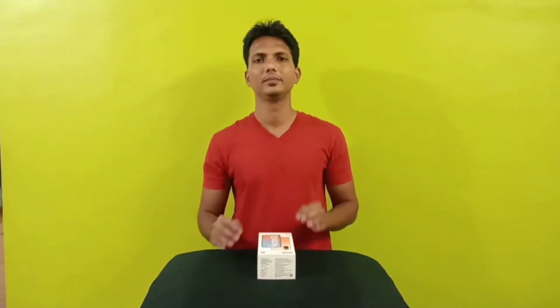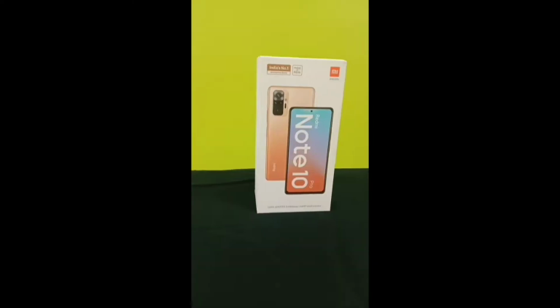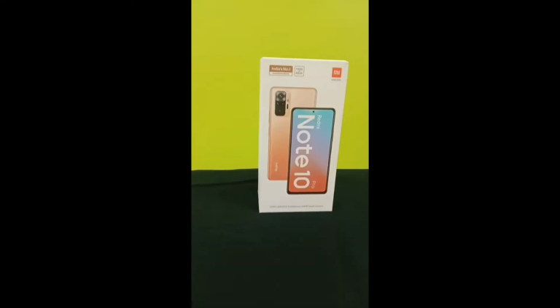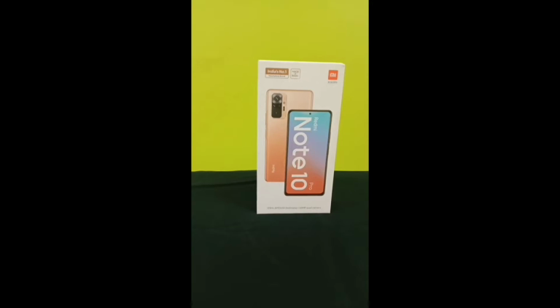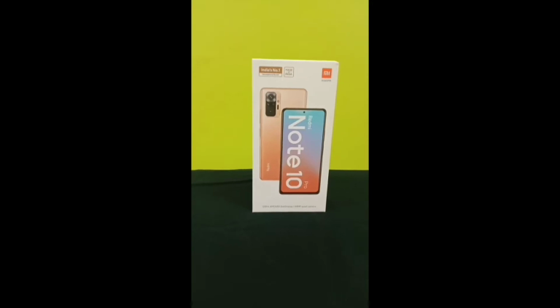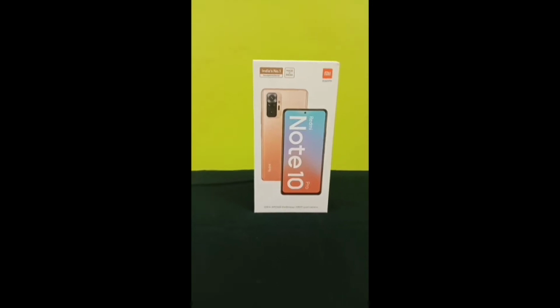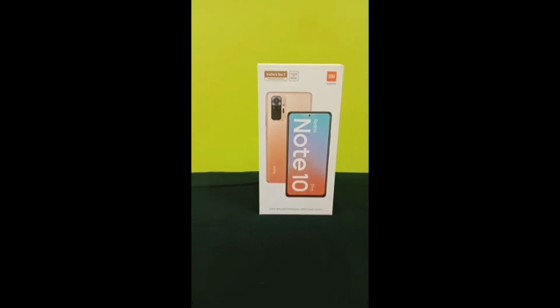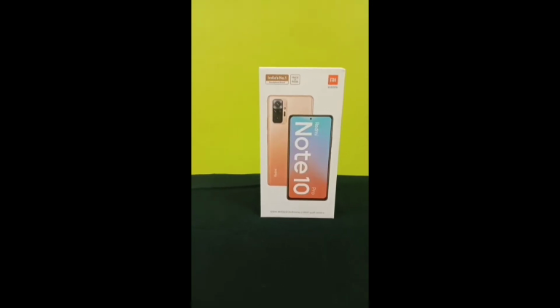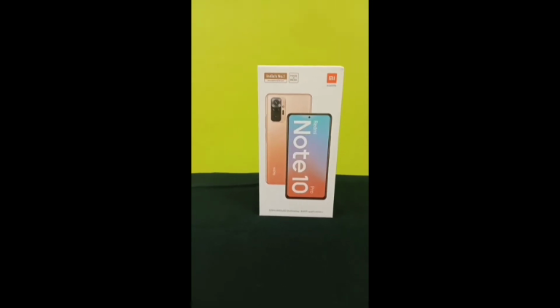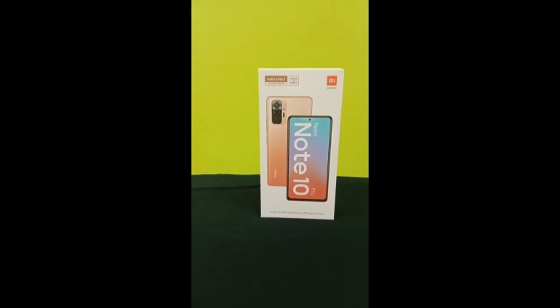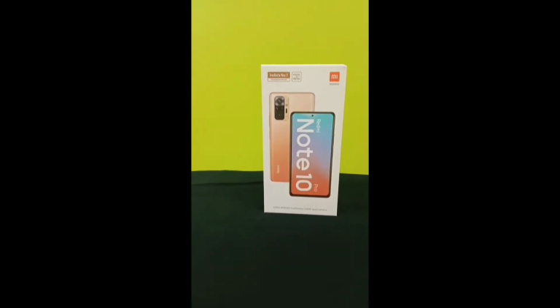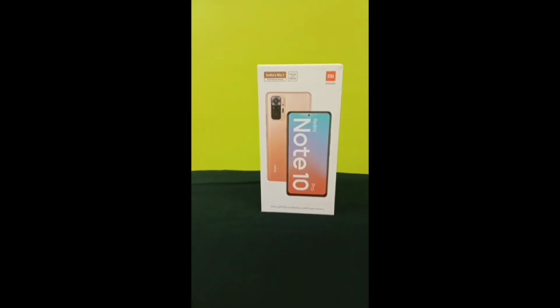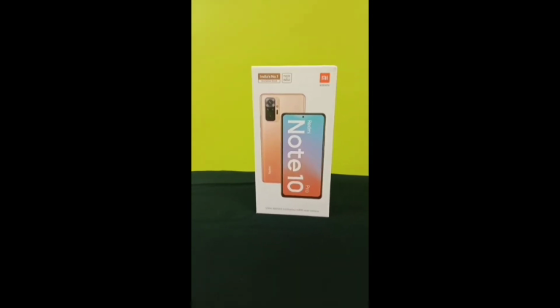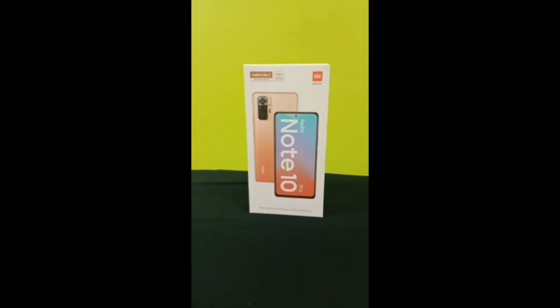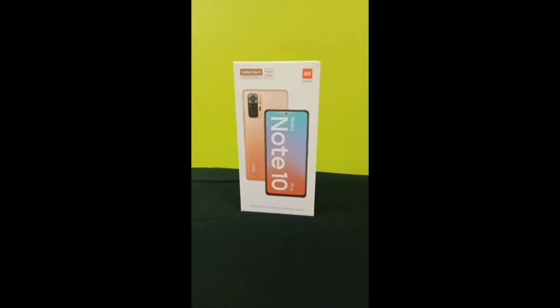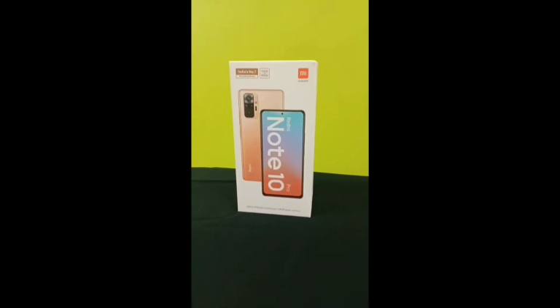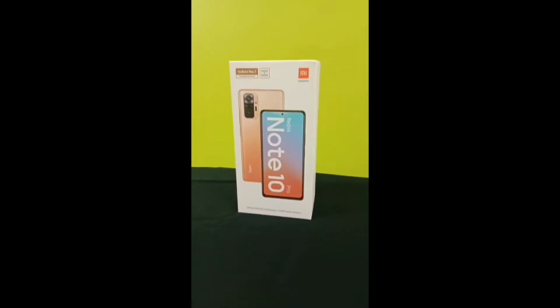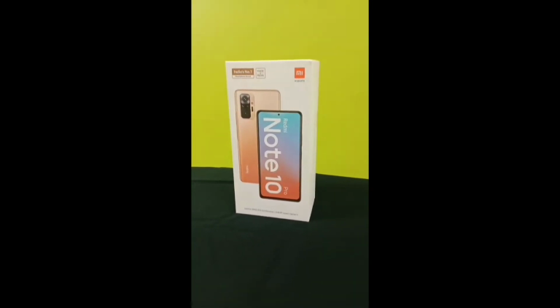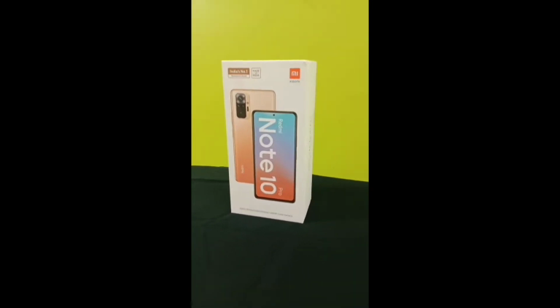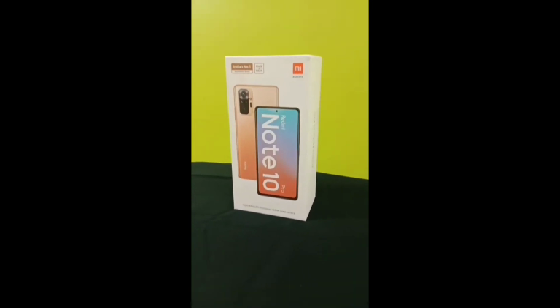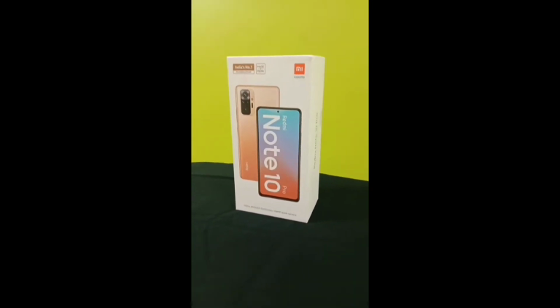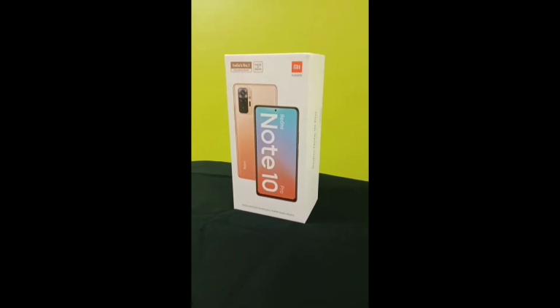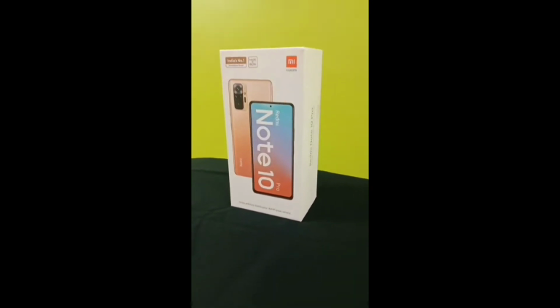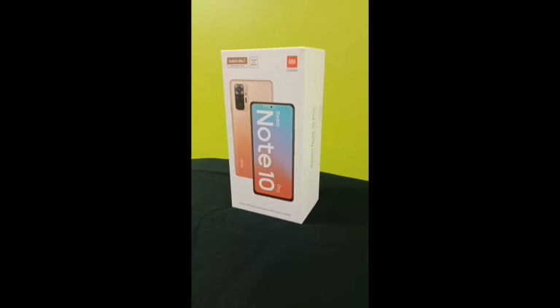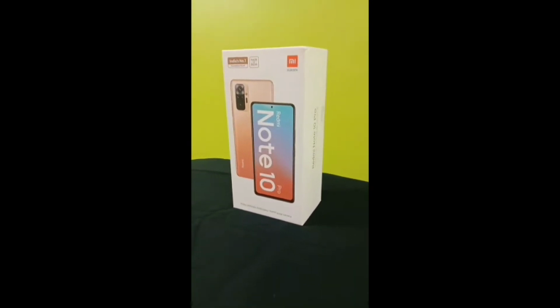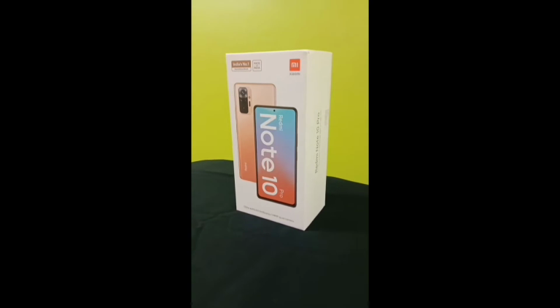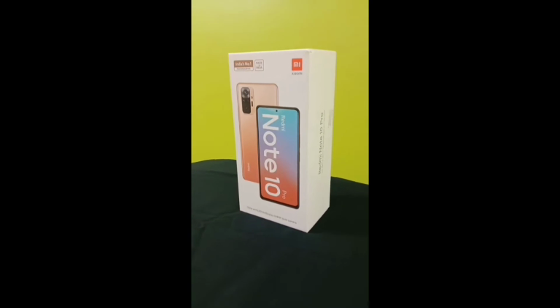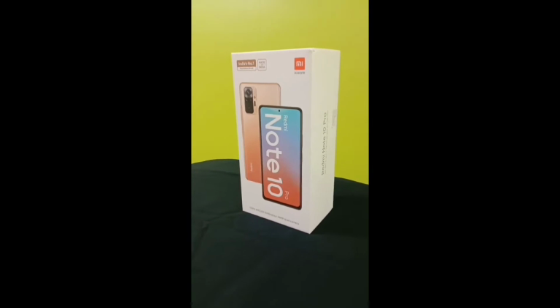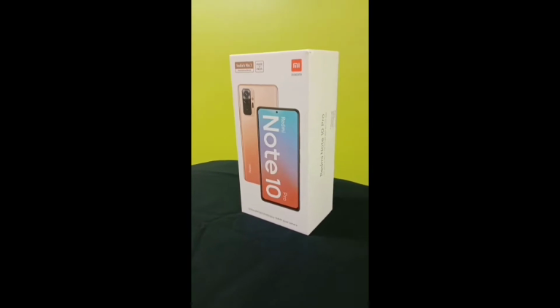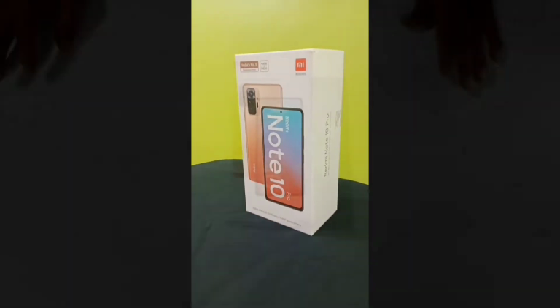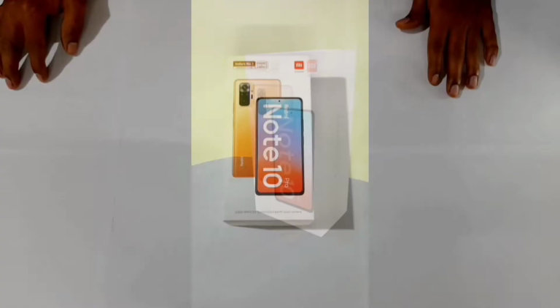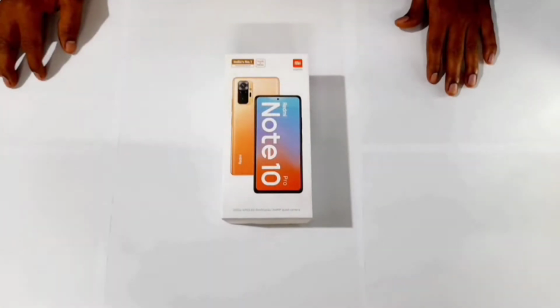Friends, today I will talk about the Redmi Note 10 Pro. We will do the unboxing today and share my first impressions. Let's open the box.